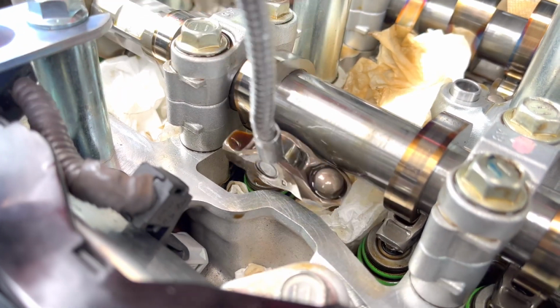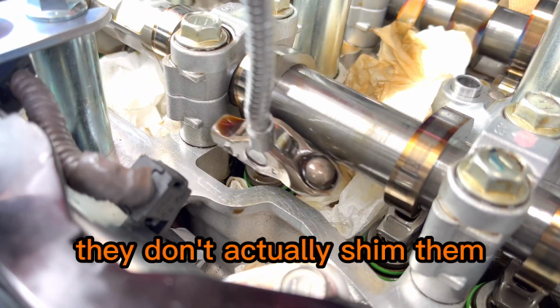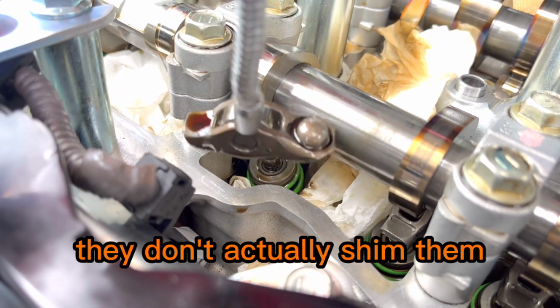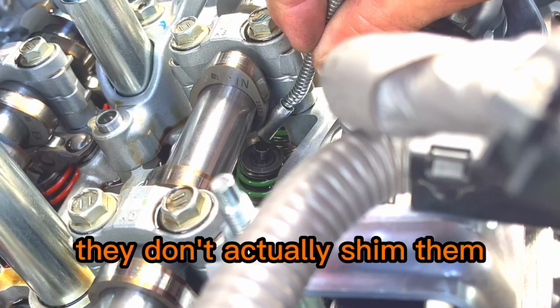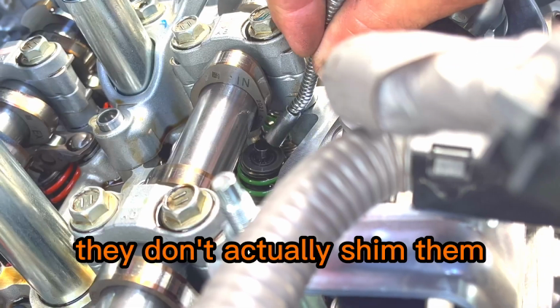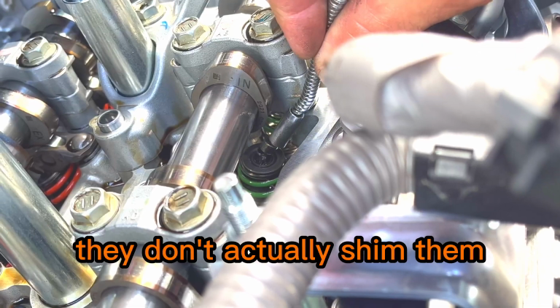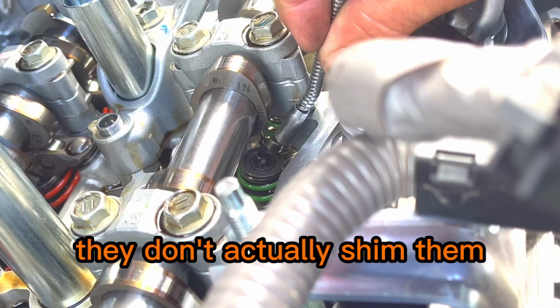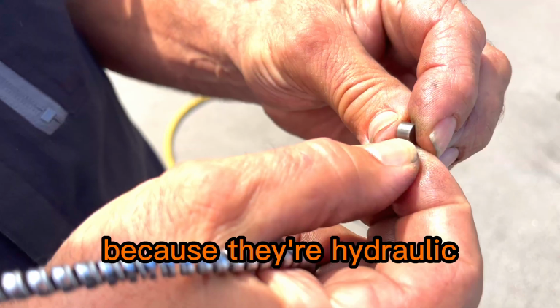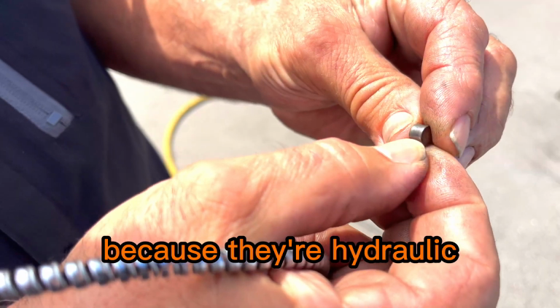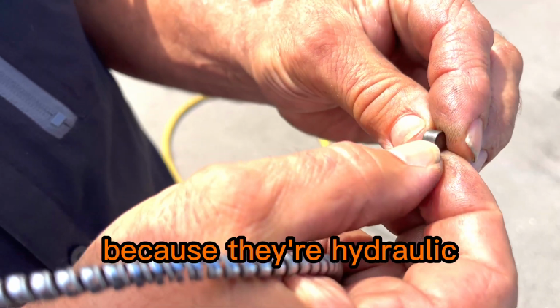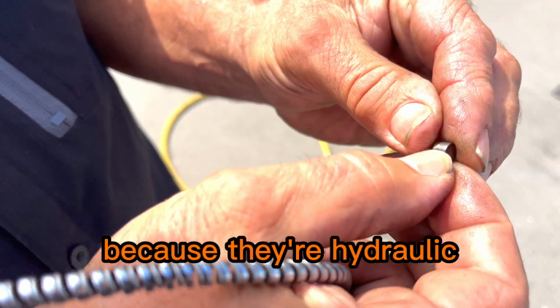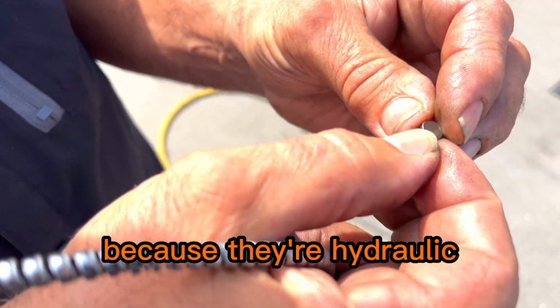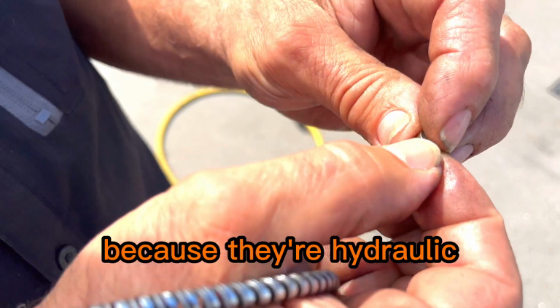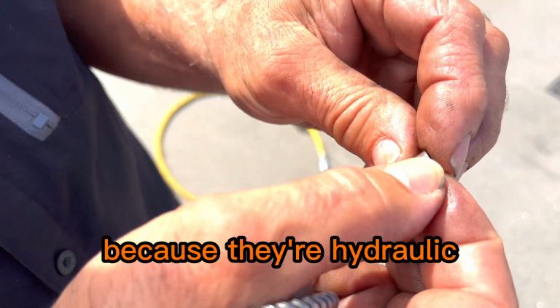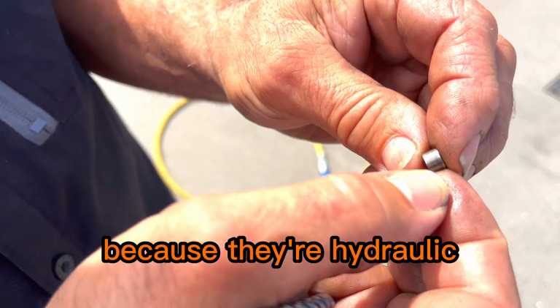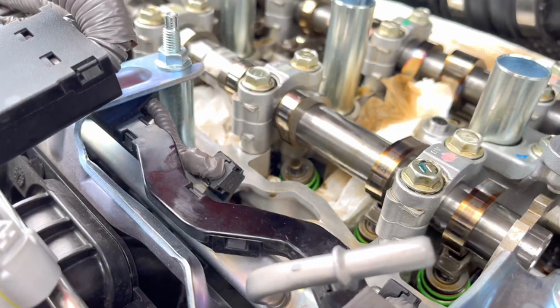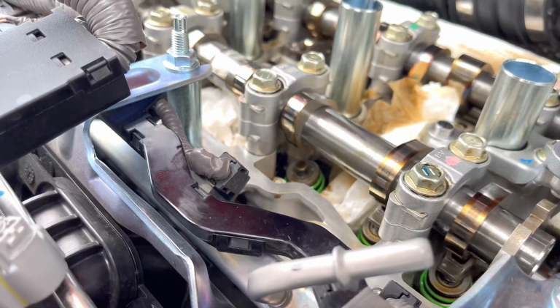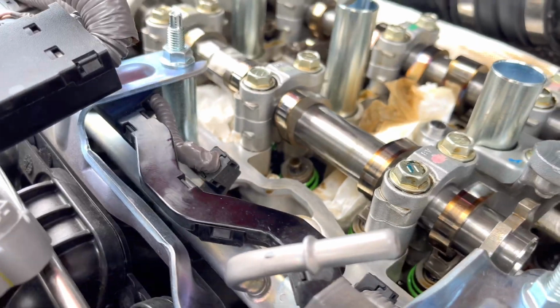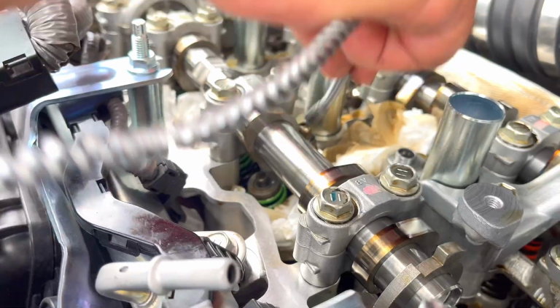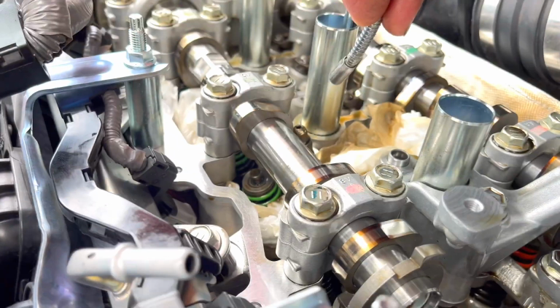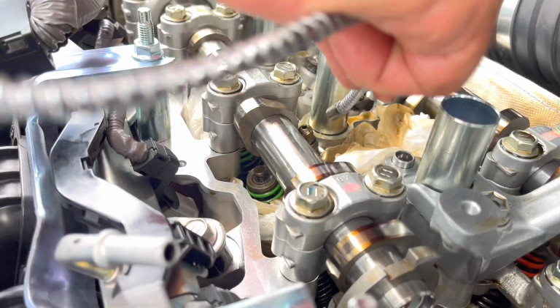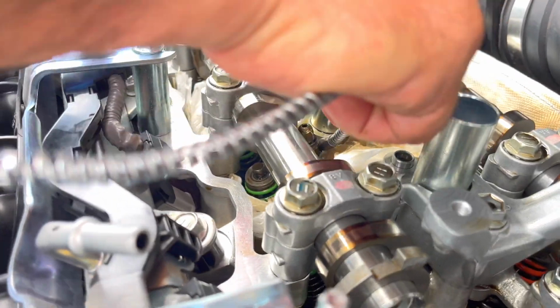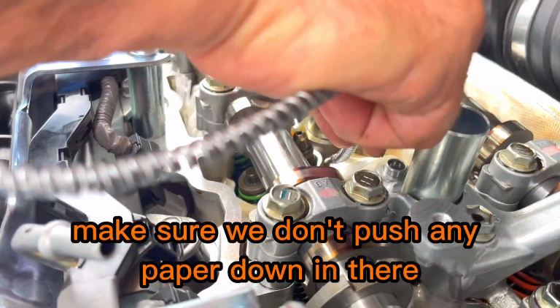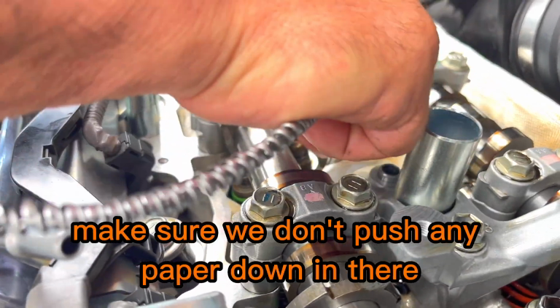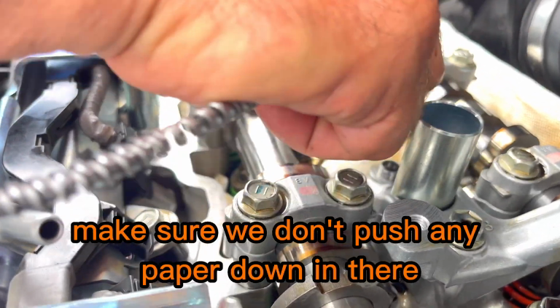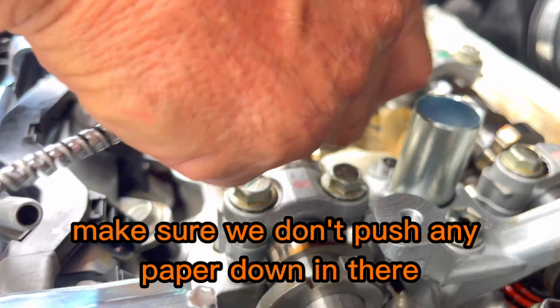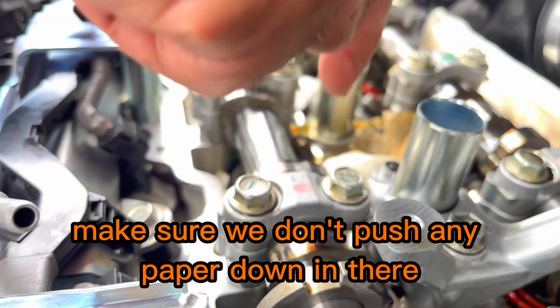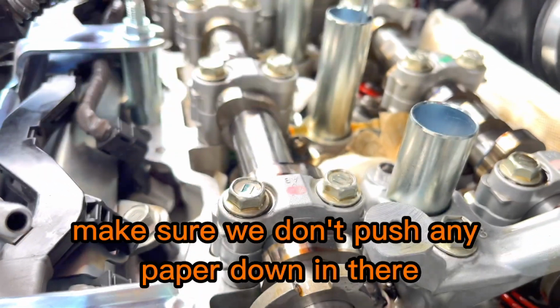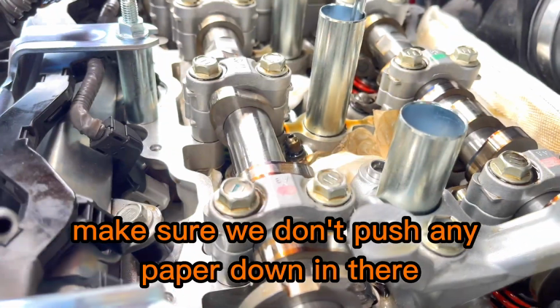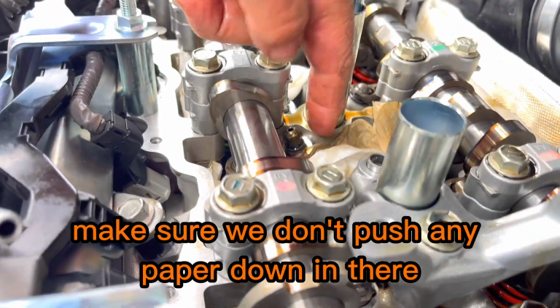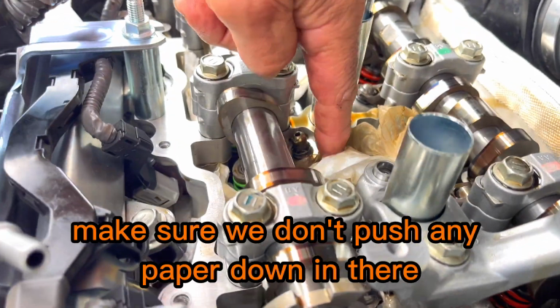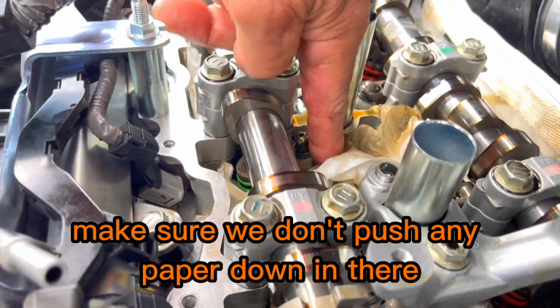They don't actually shim them because they're hydraulic. Get the lash adjuster out, making sure we don't push any debris down in there.